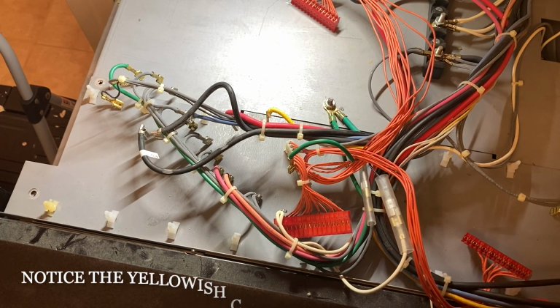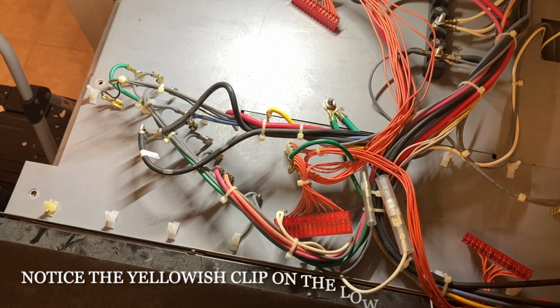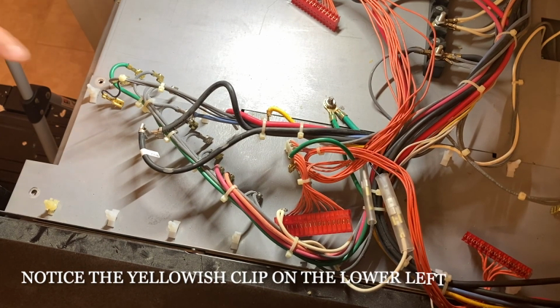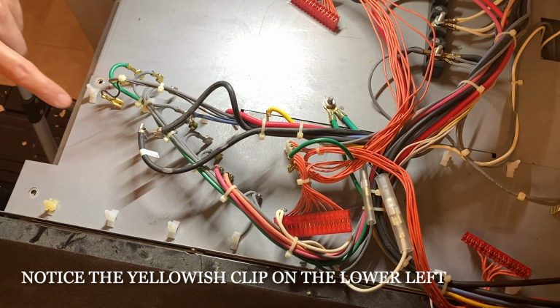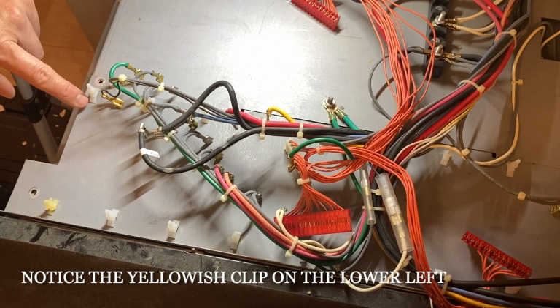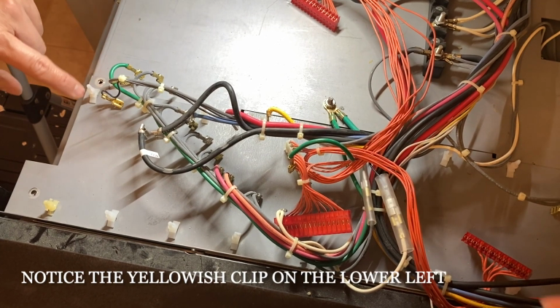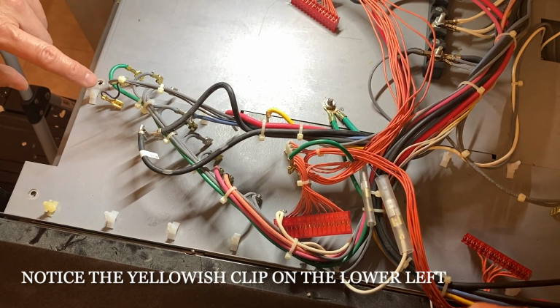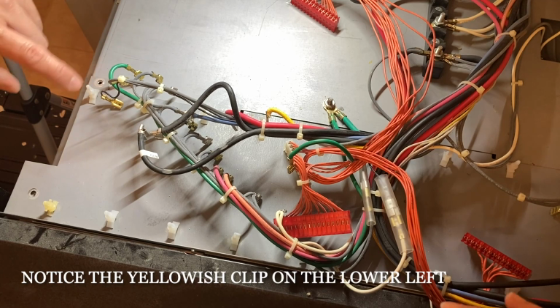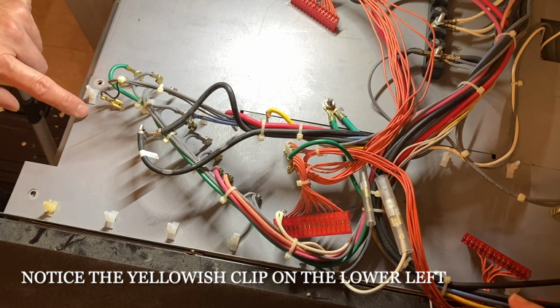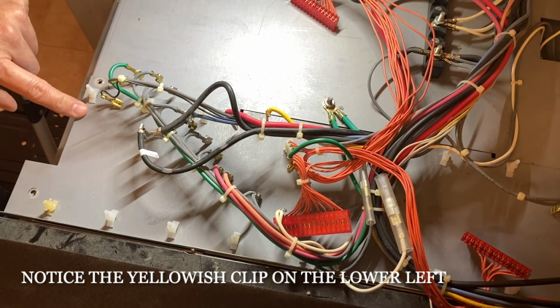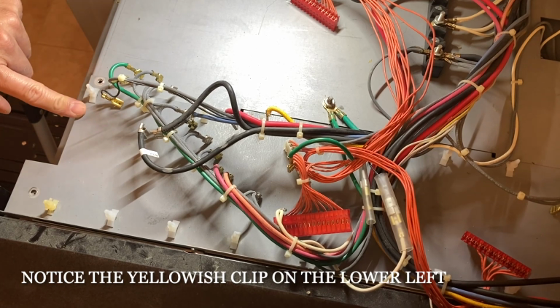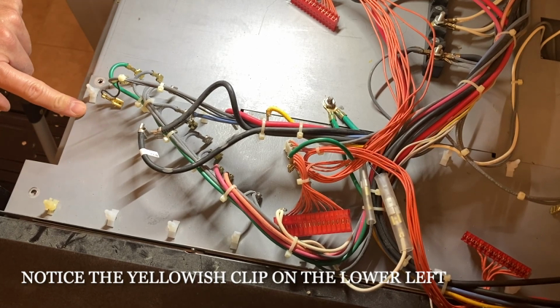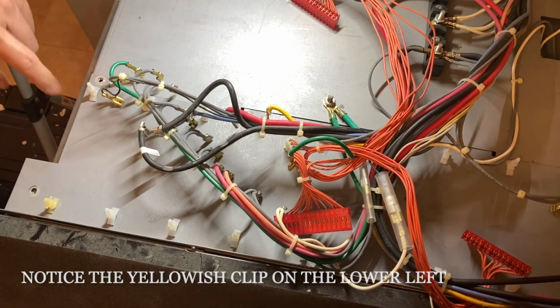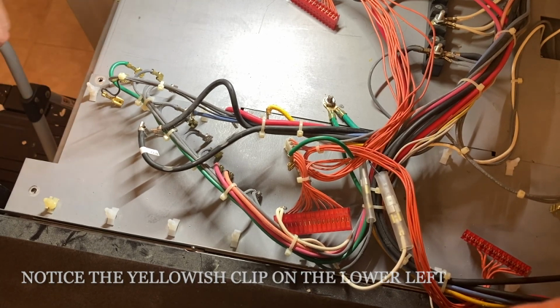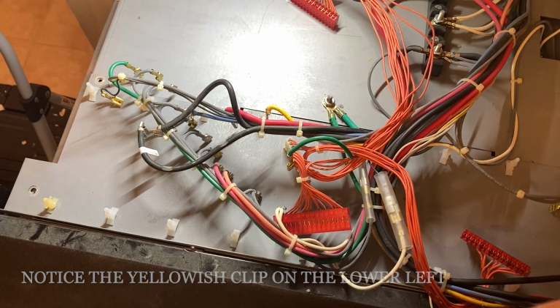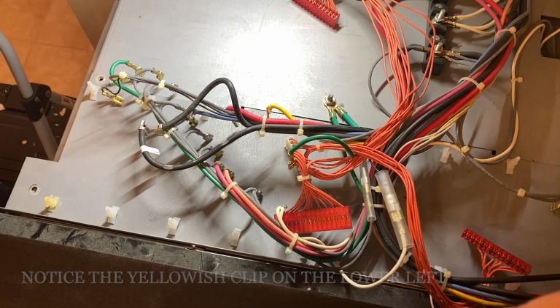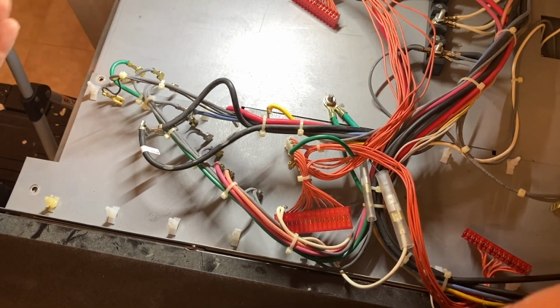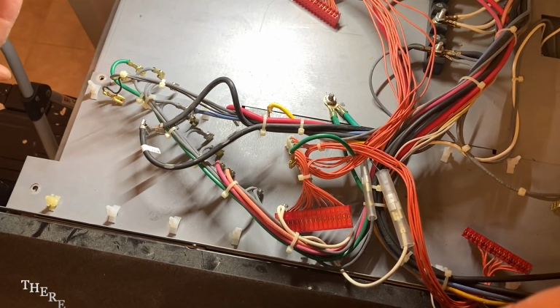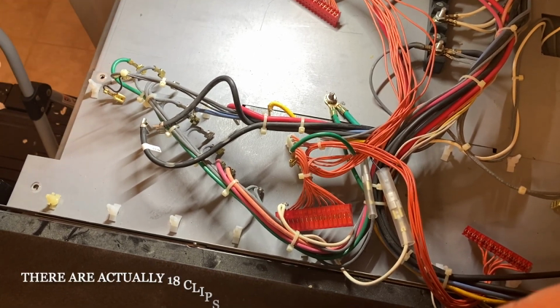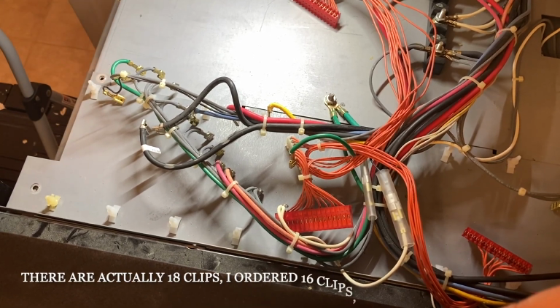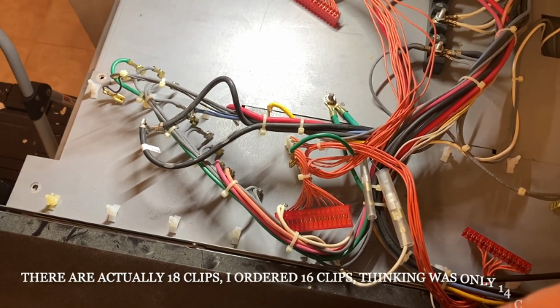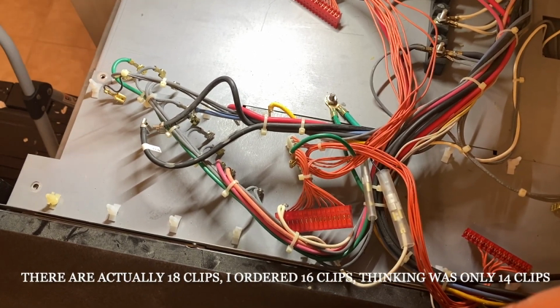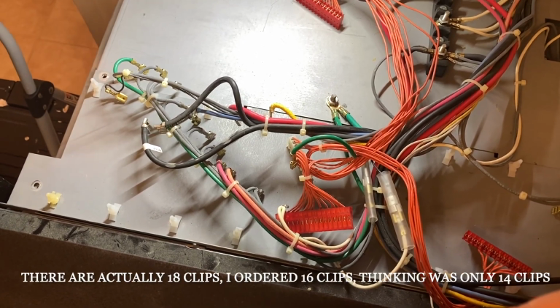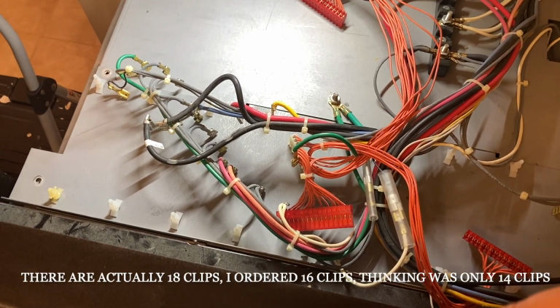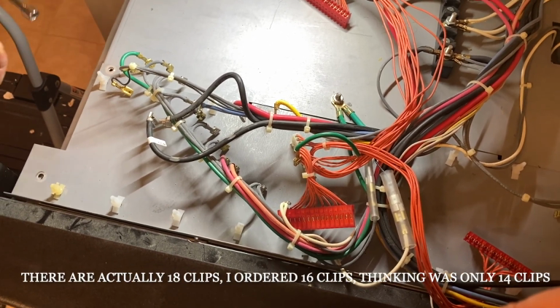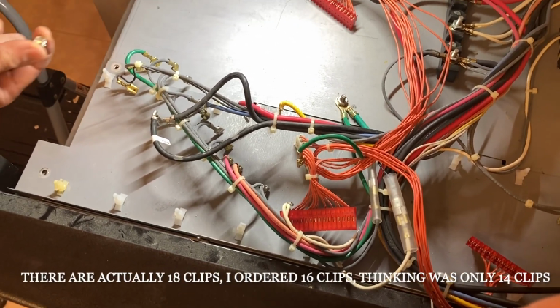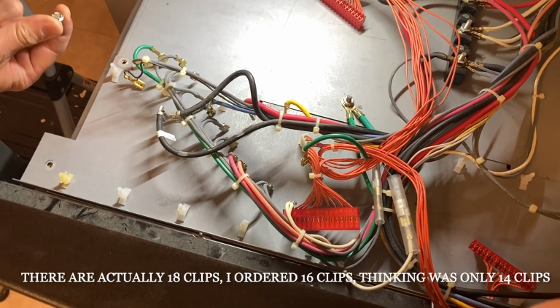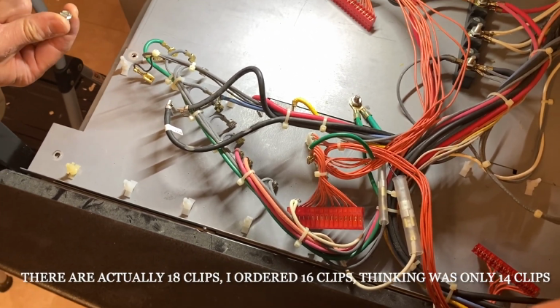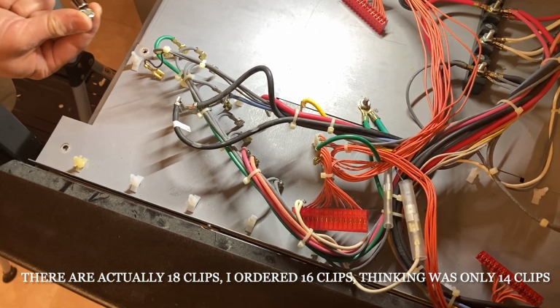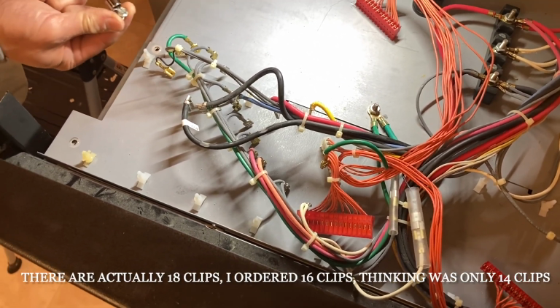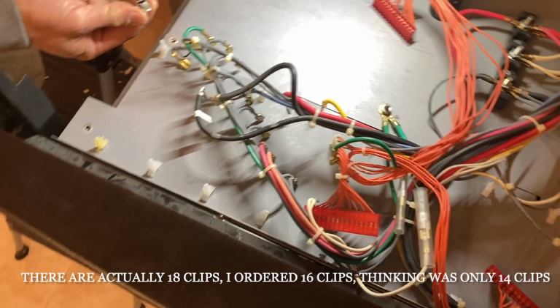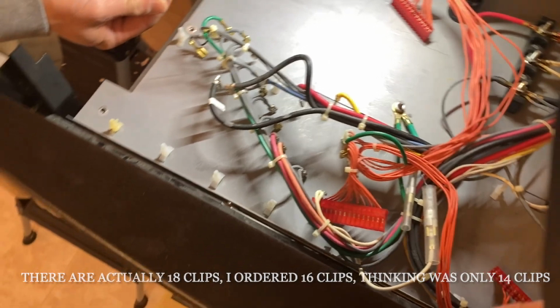Now that we have the clips back onto the panel, we have to reinstall the four 5/16 screws.